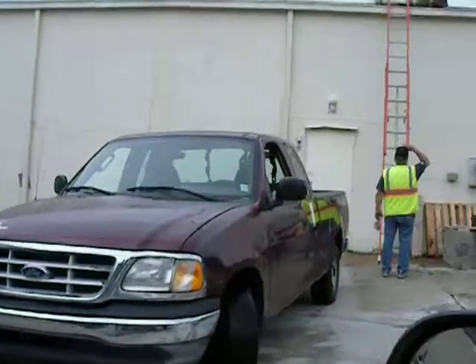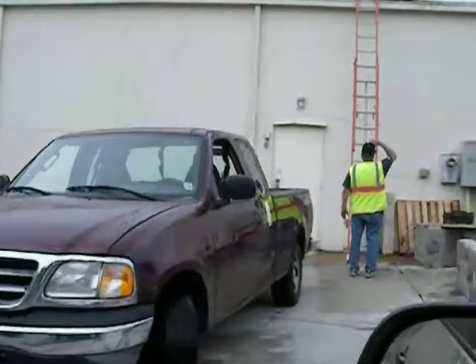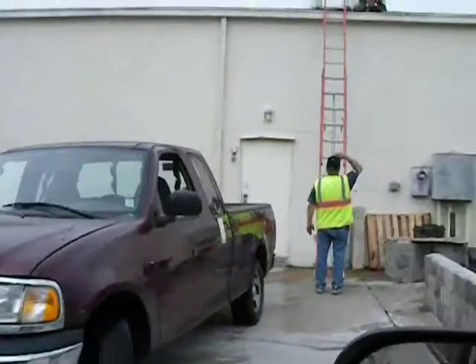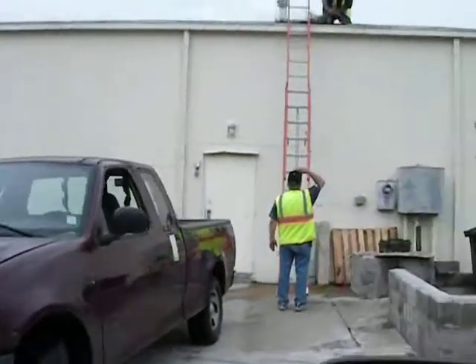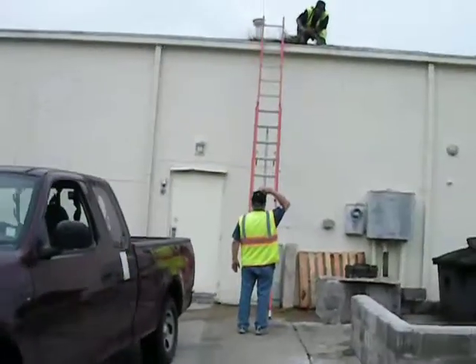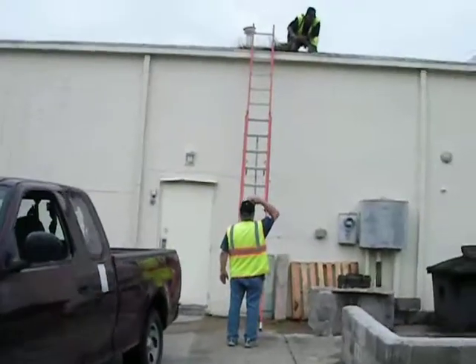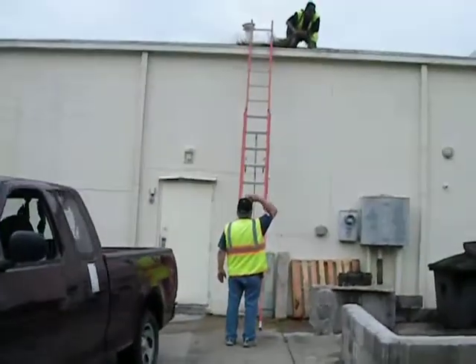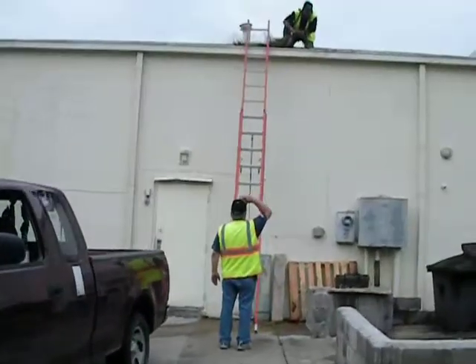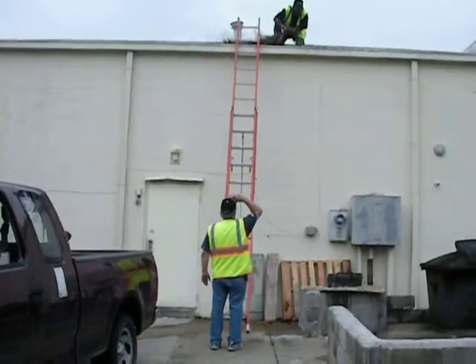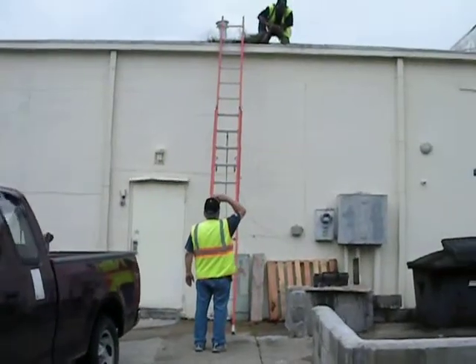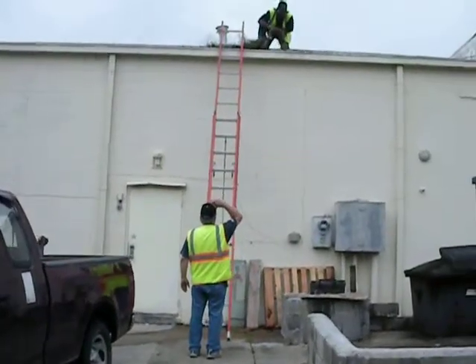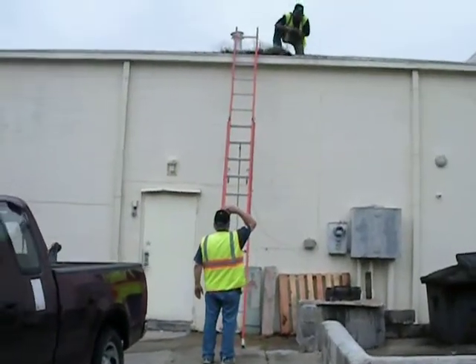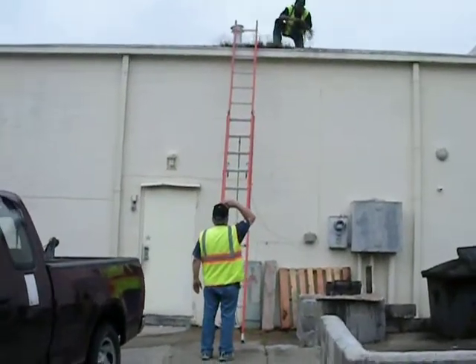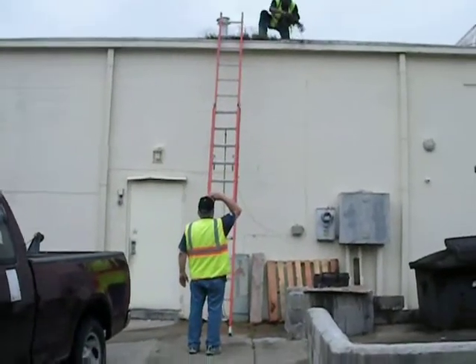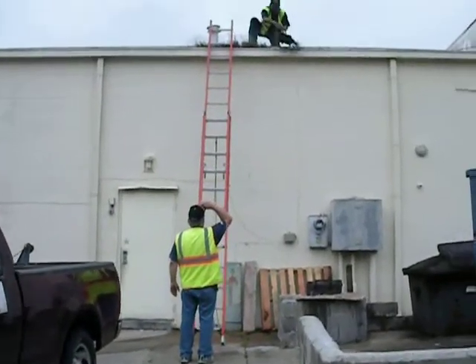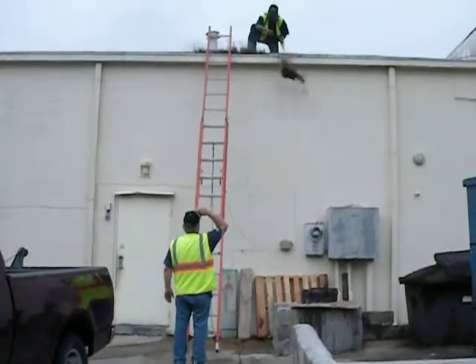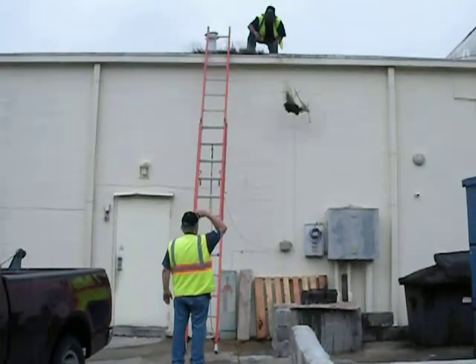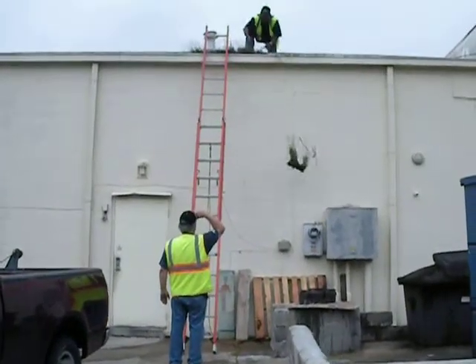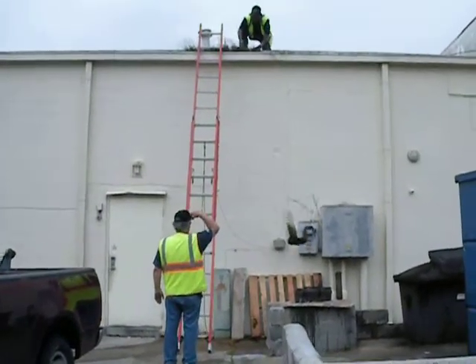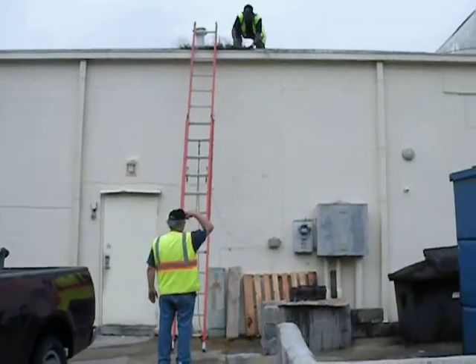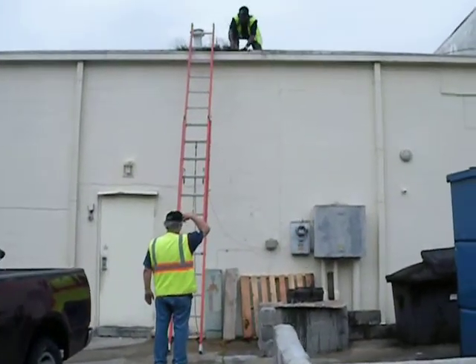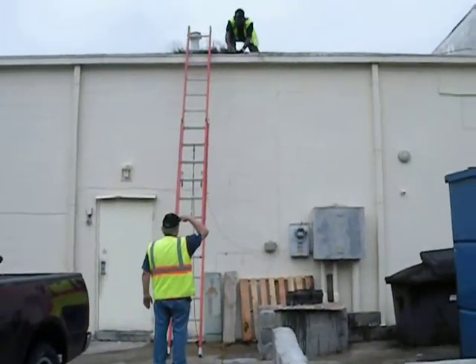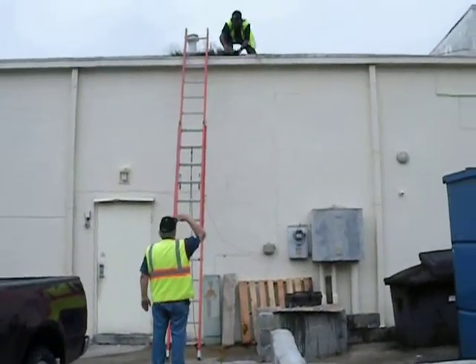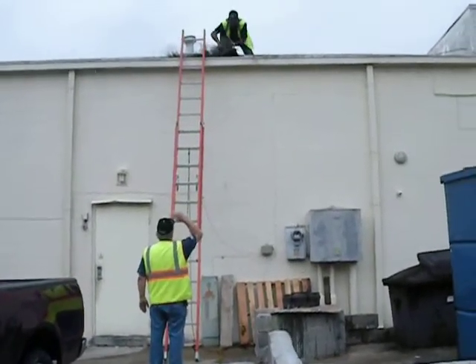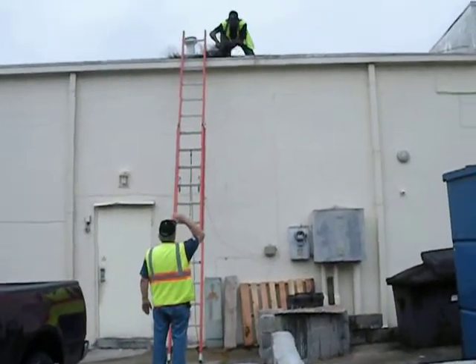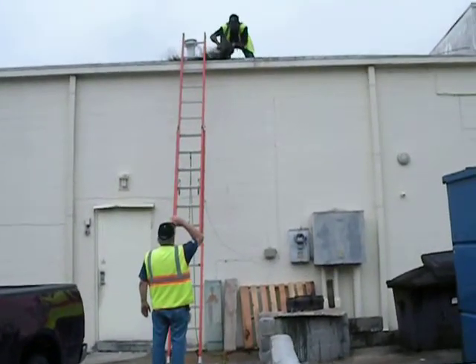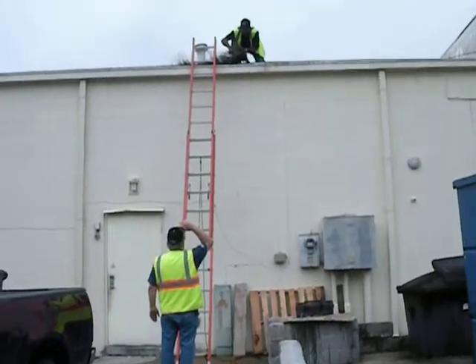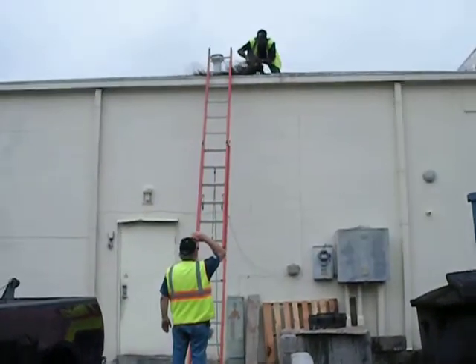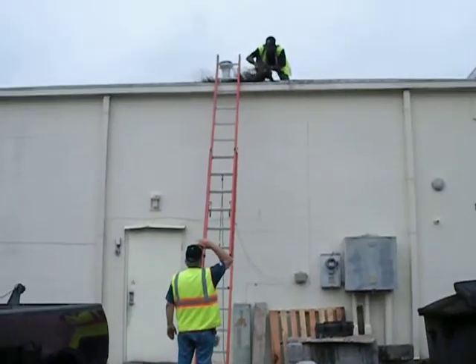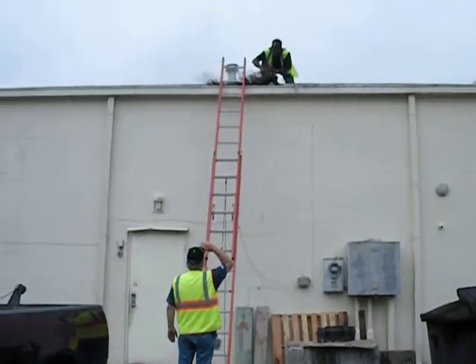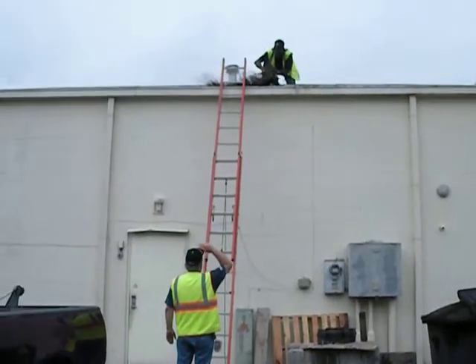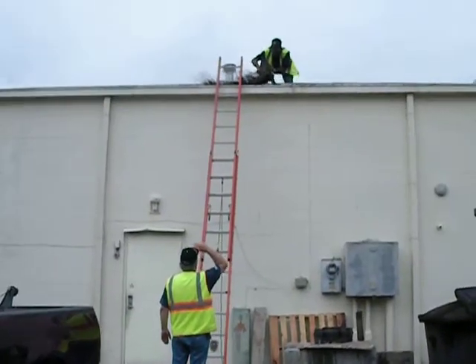There's the maintenance guys cleaning out the gutters — wow, they really needed it.